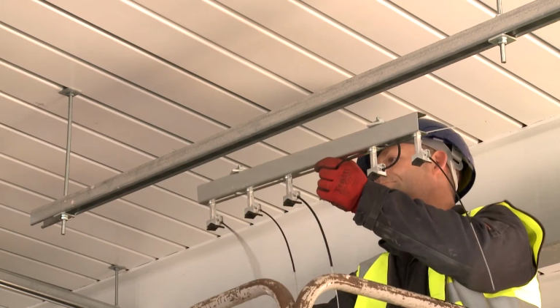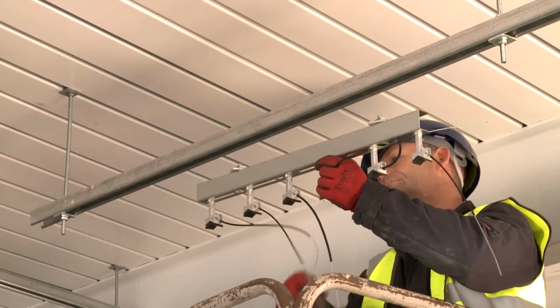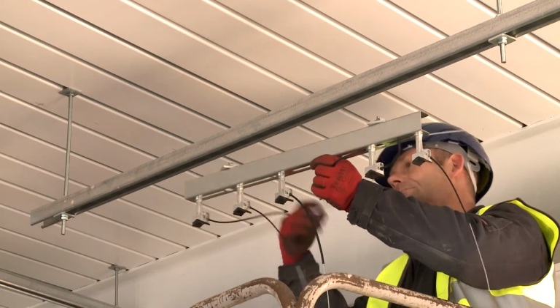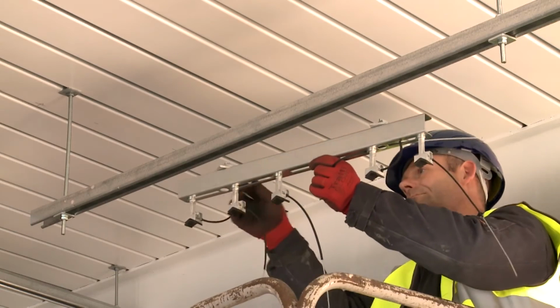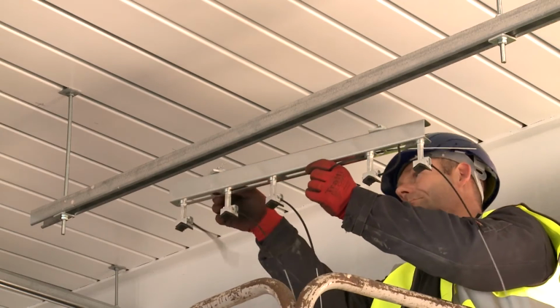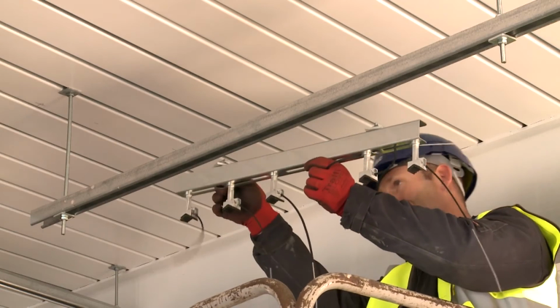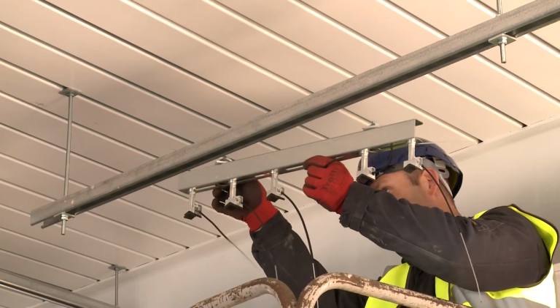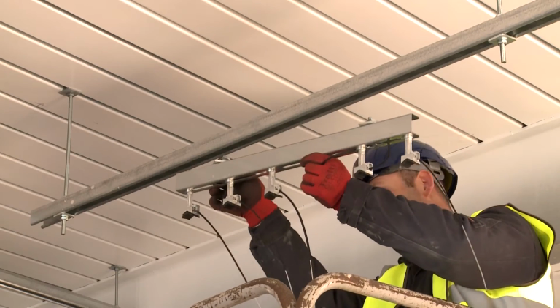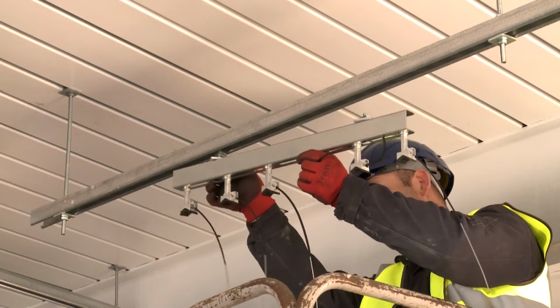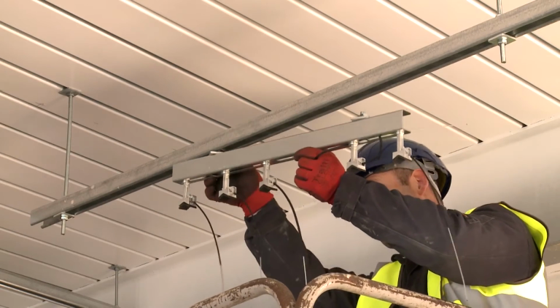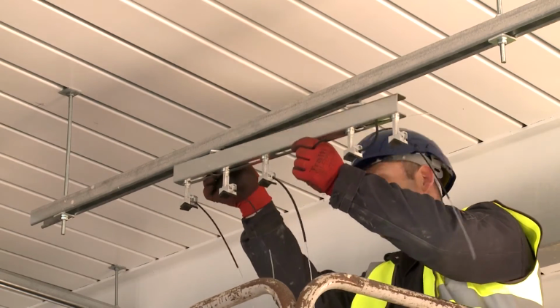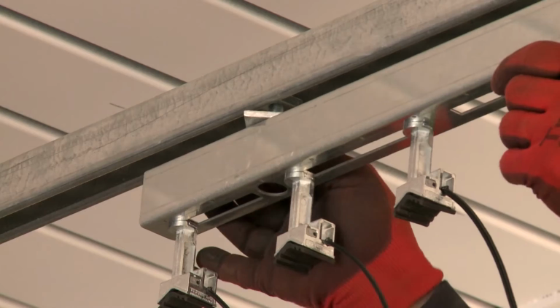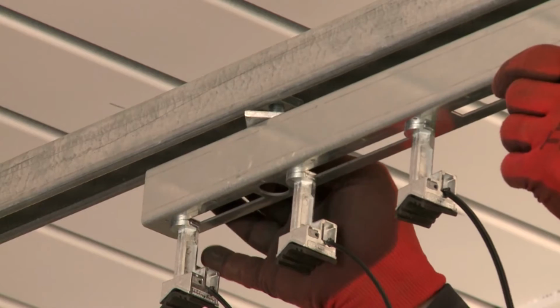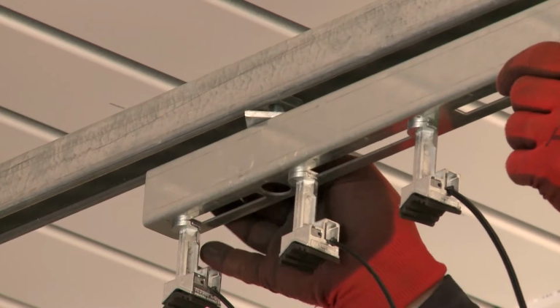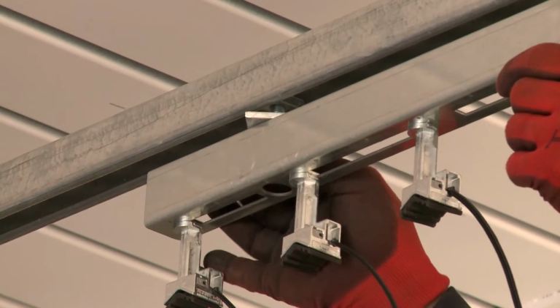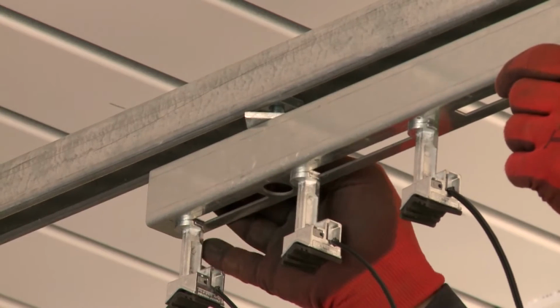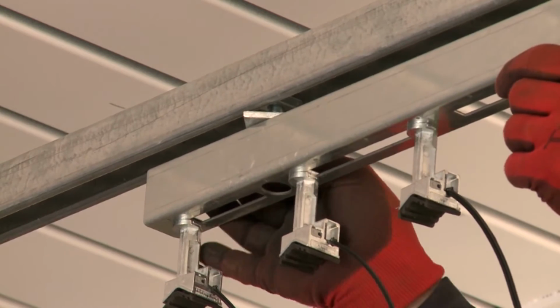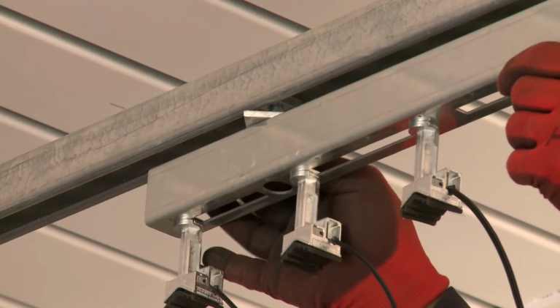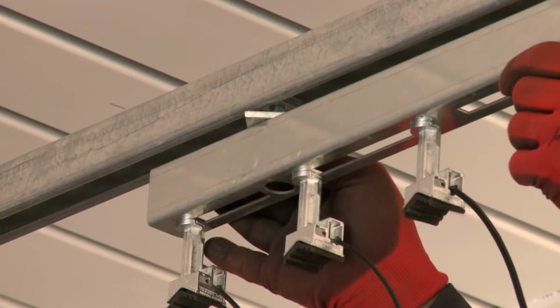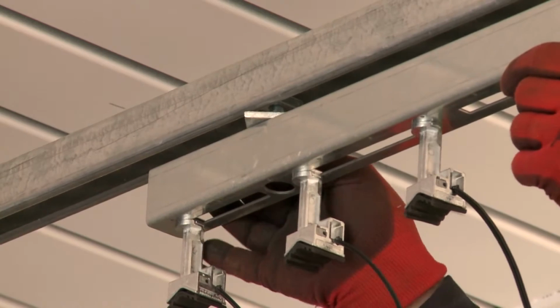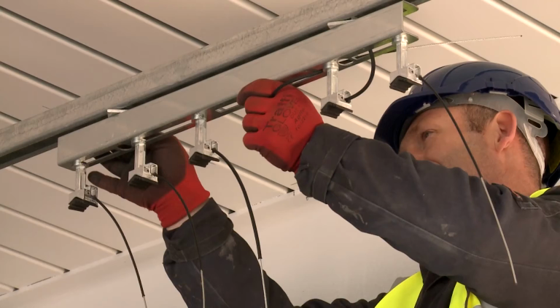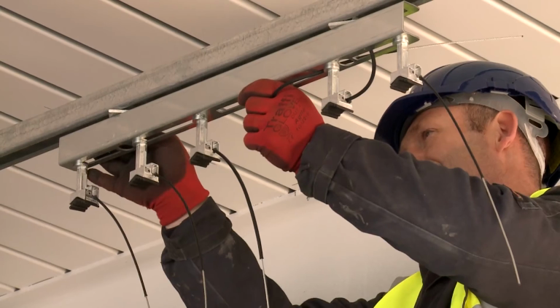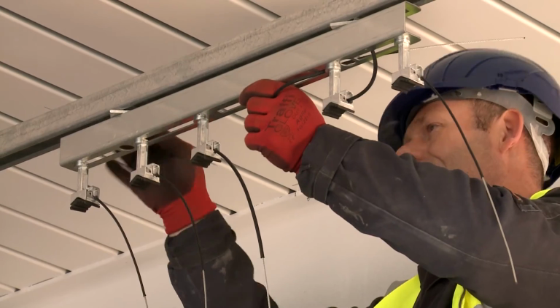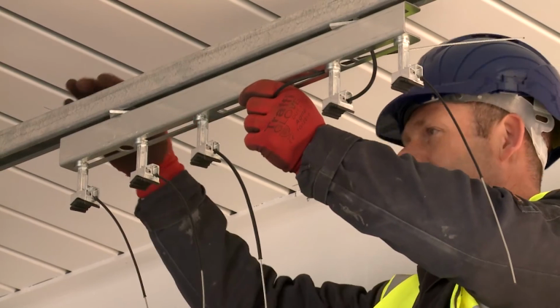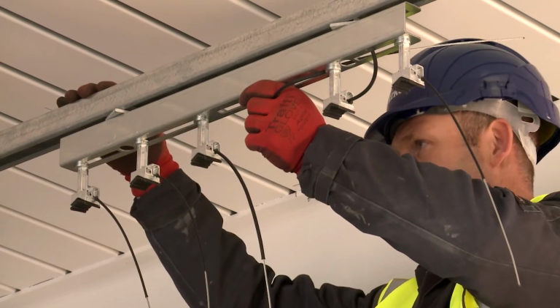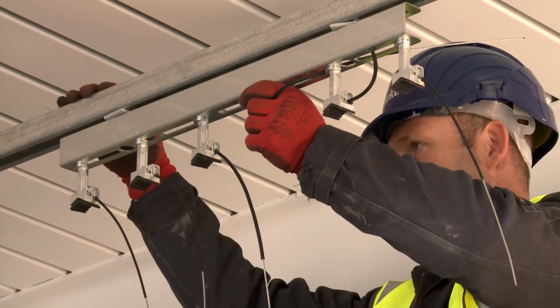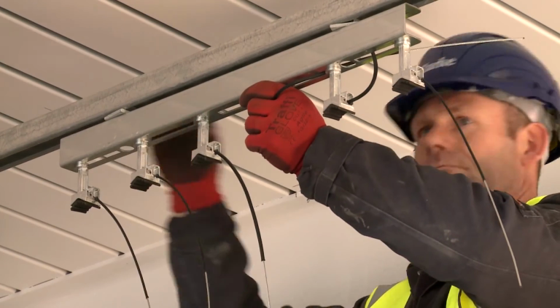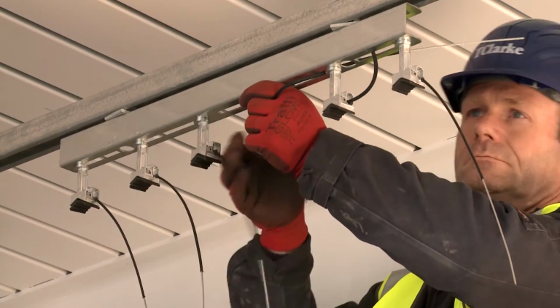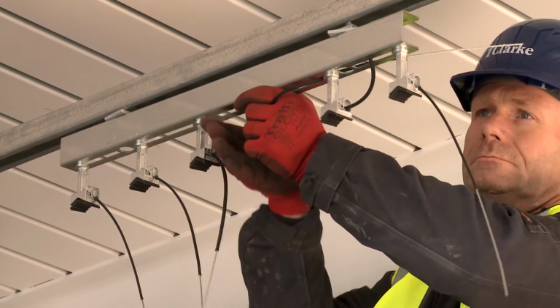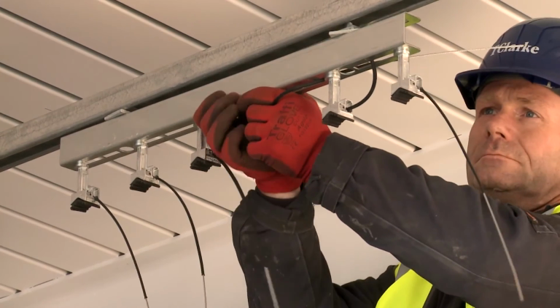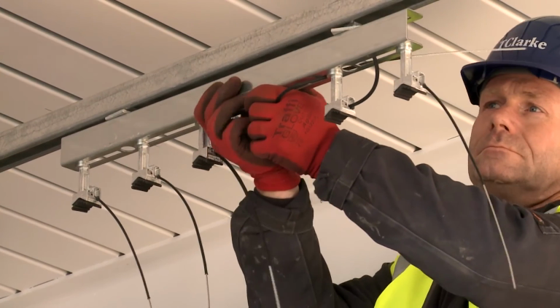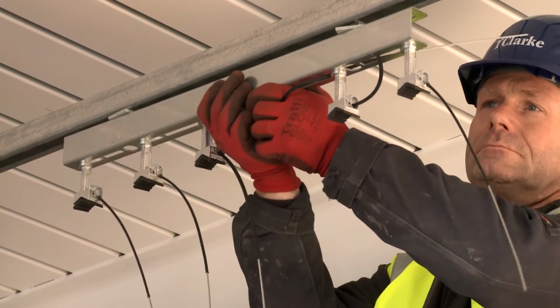On this project we've already got unistrut hanging from the ceiling. So what we do is we get the Gripple pipe bracket and we attach it to the unistrut with channel nuts.